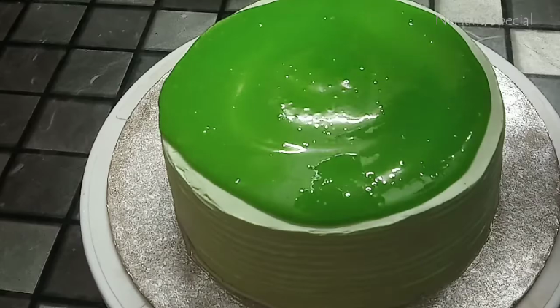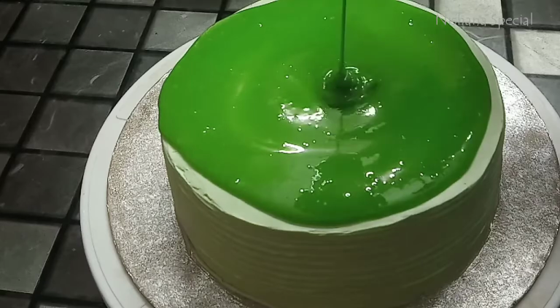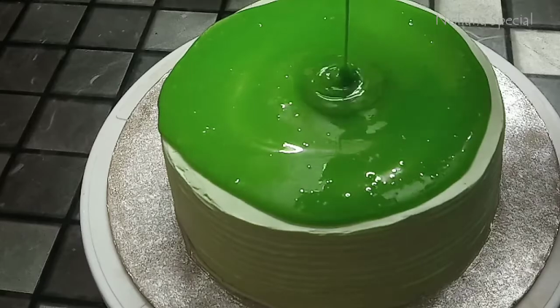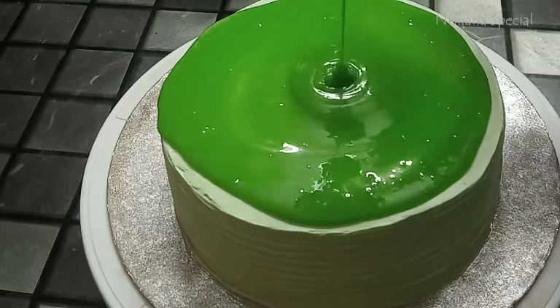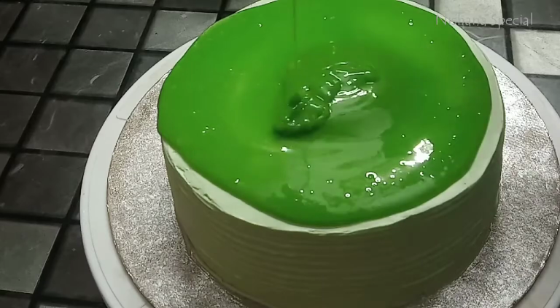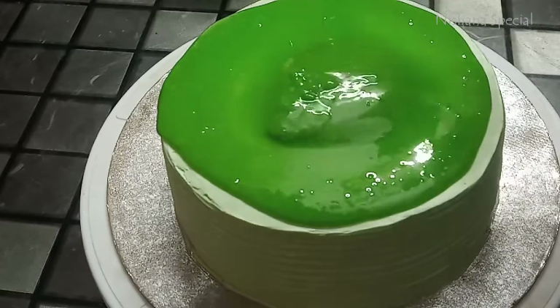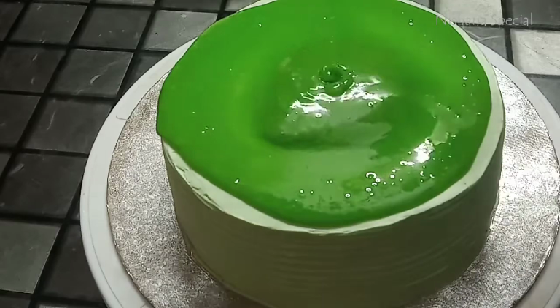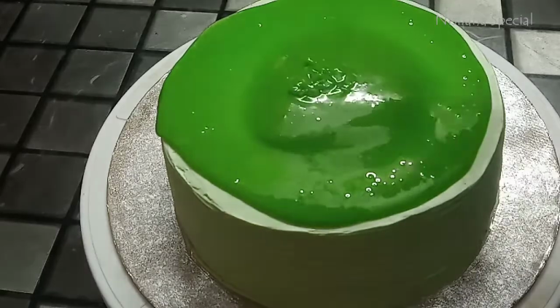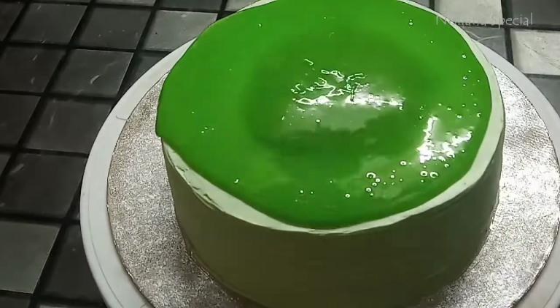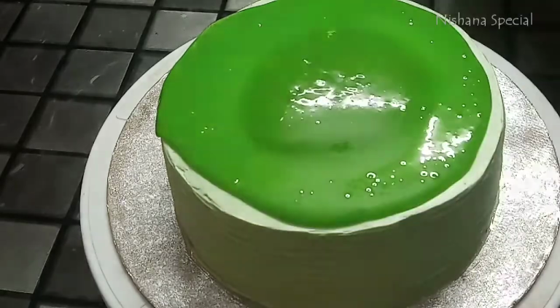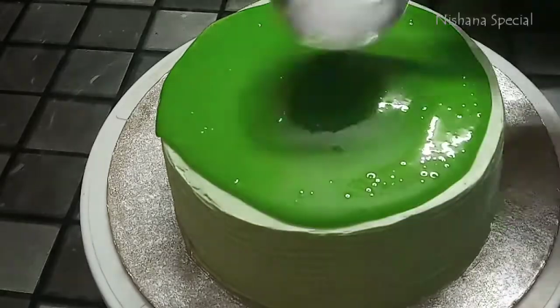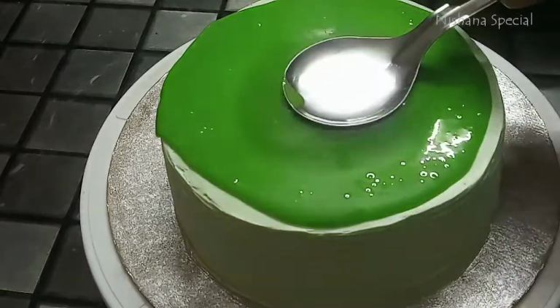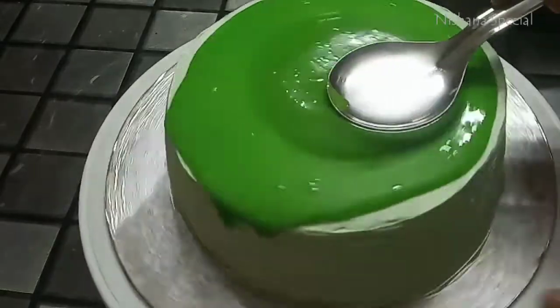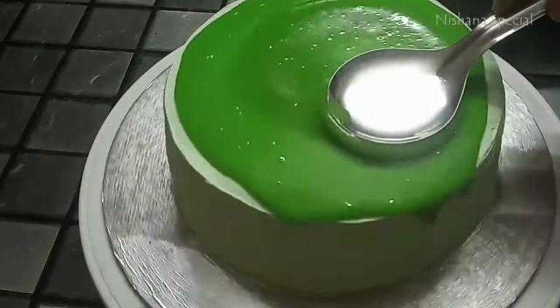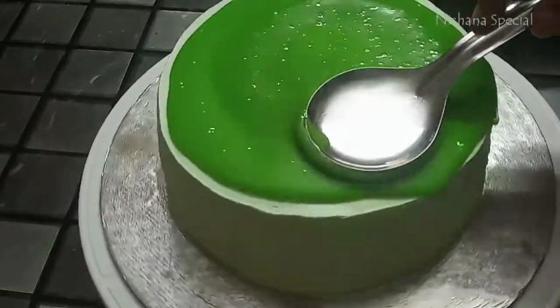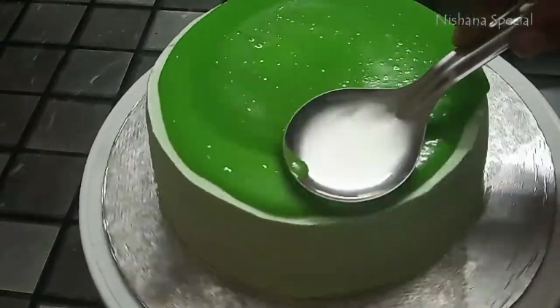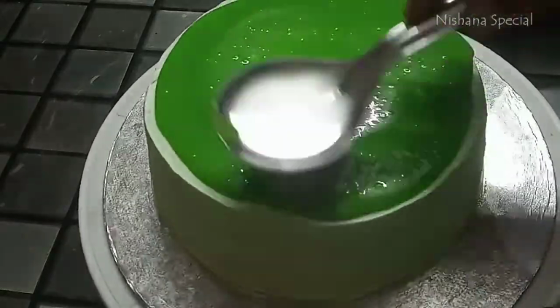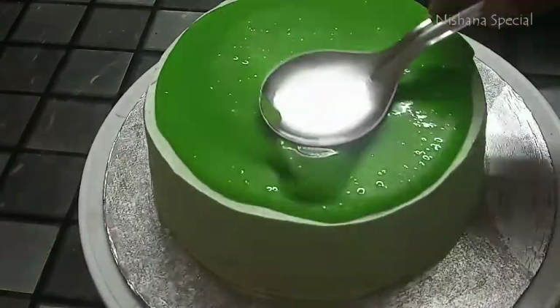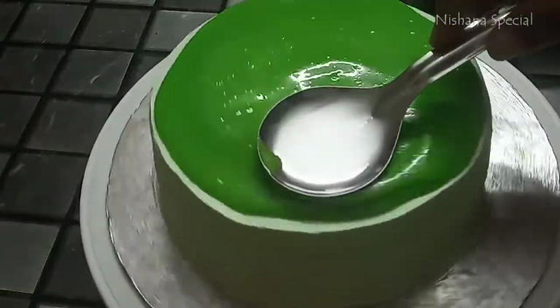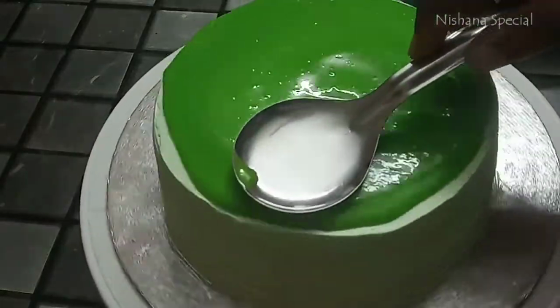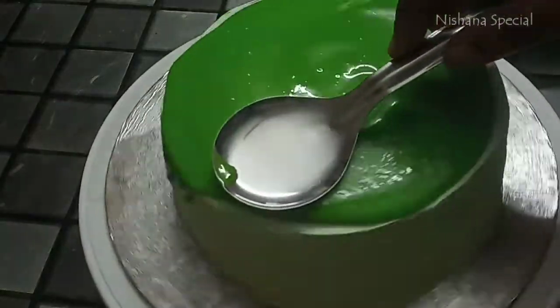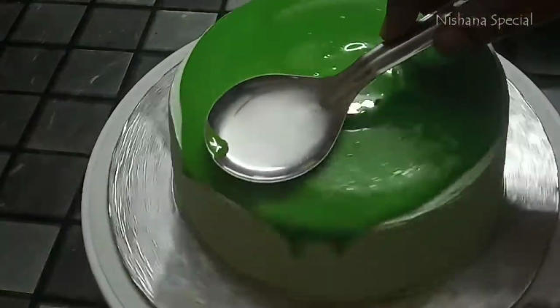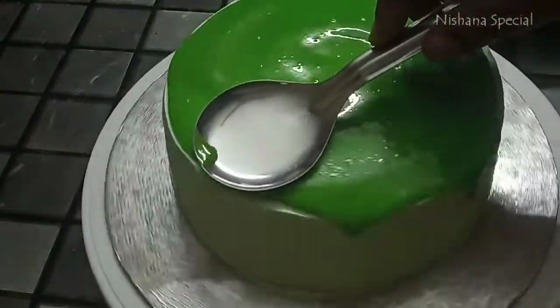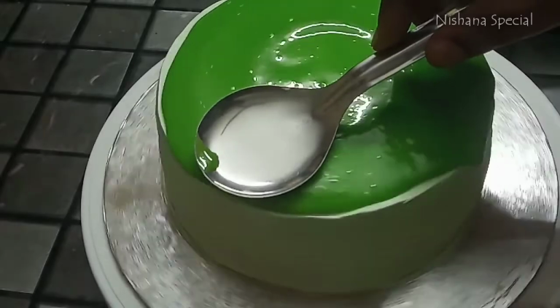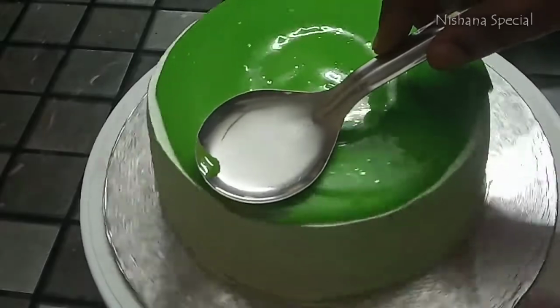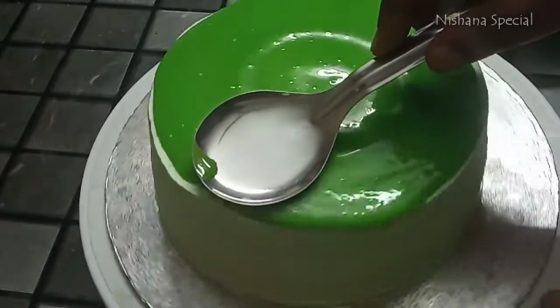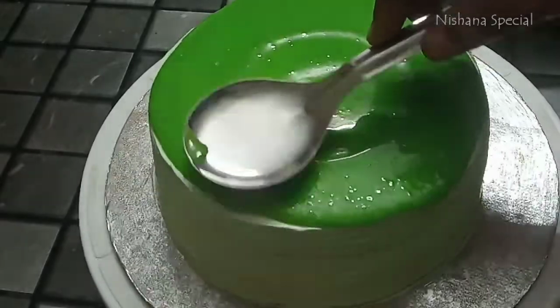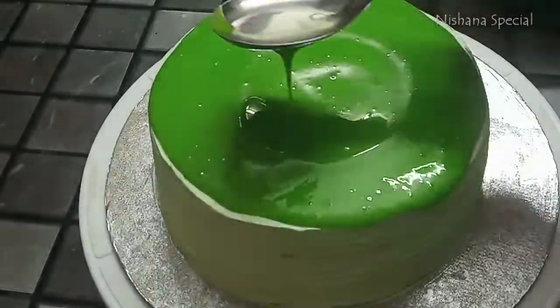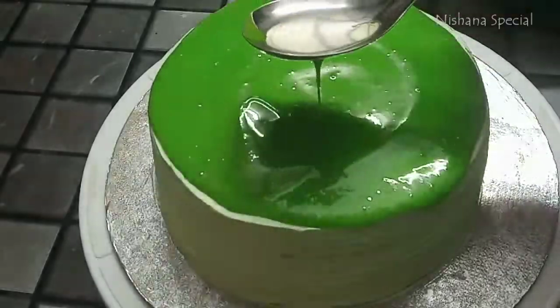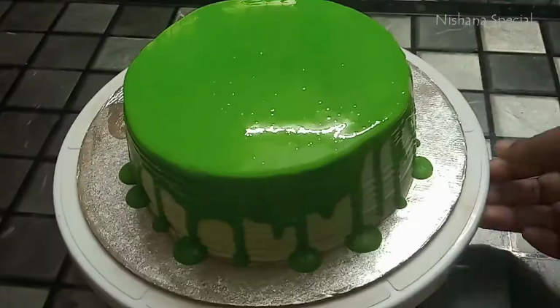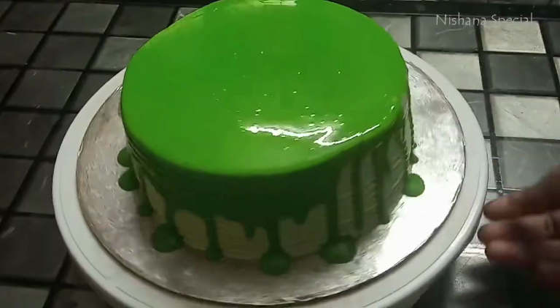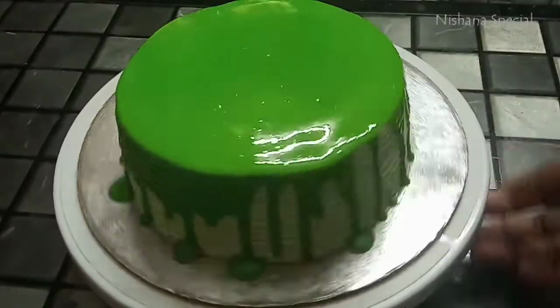Hi, assalamualaikum, welcome back to Nishana Special. We will have the recipe of pistachio cake.